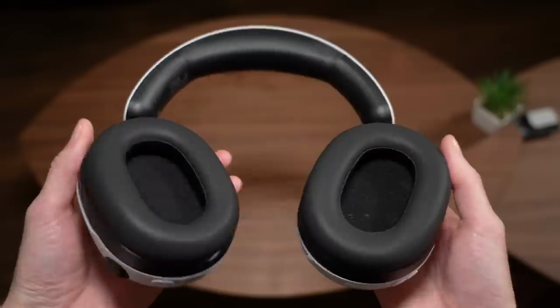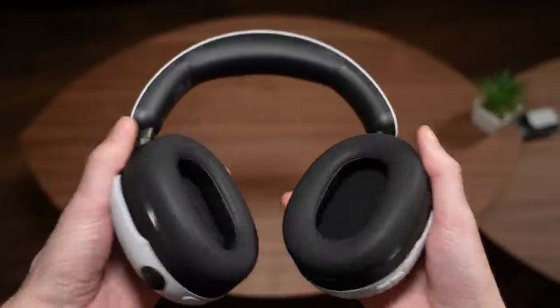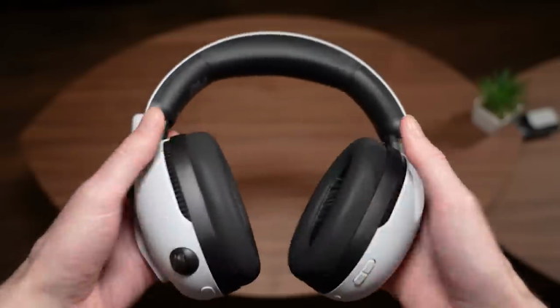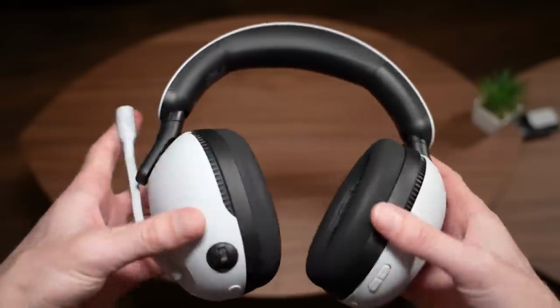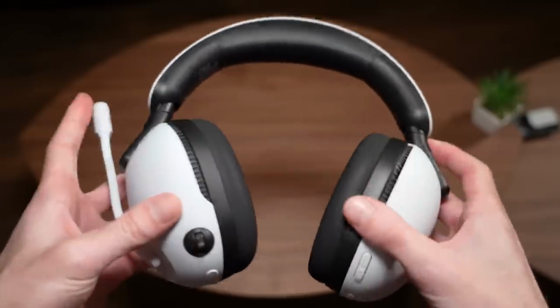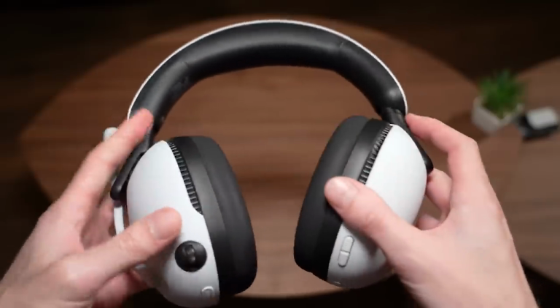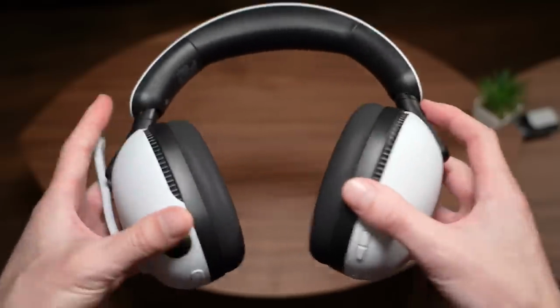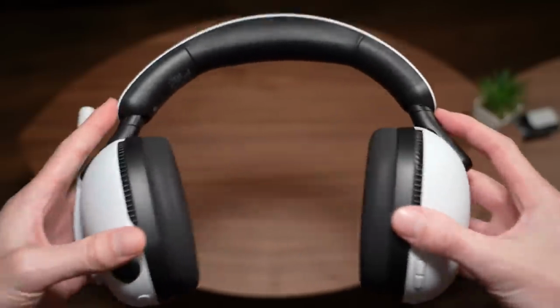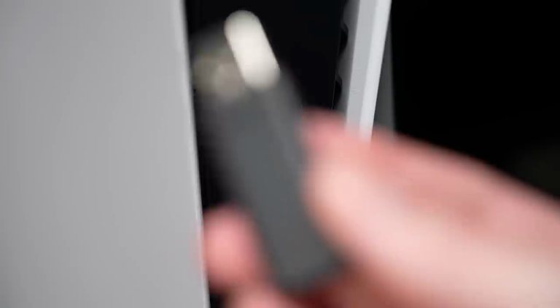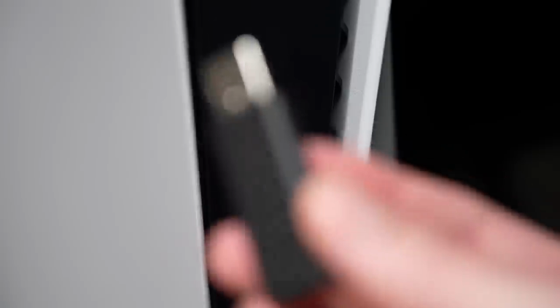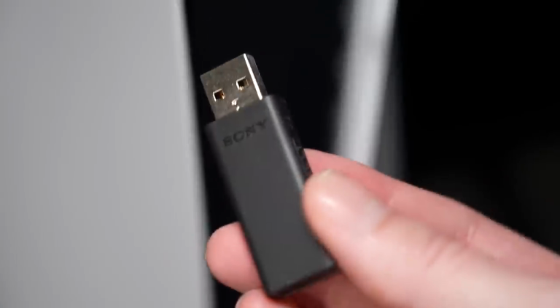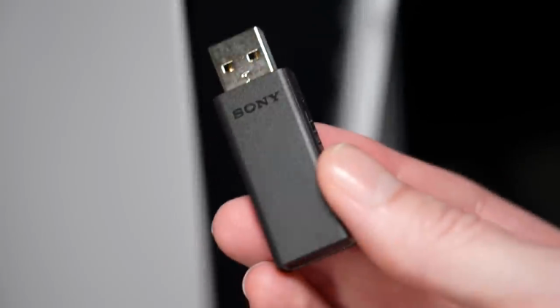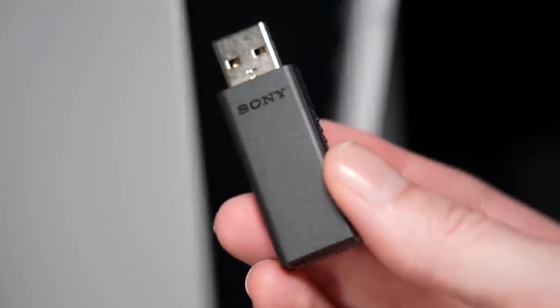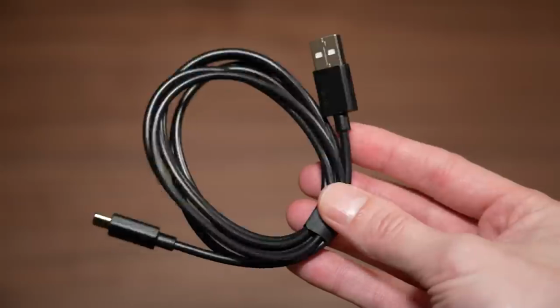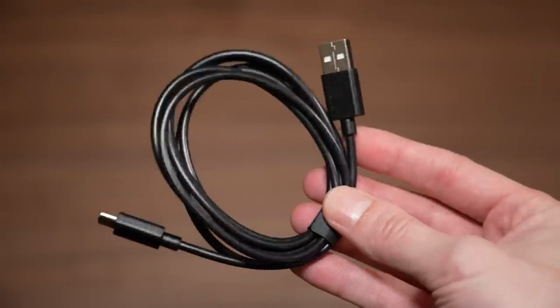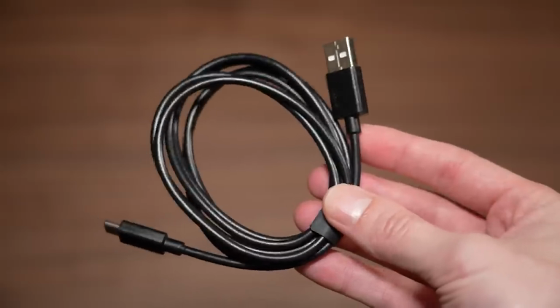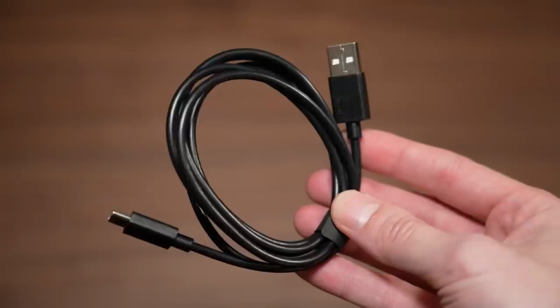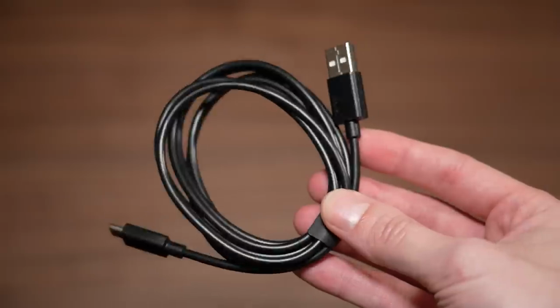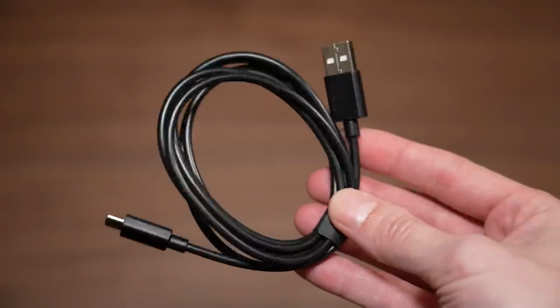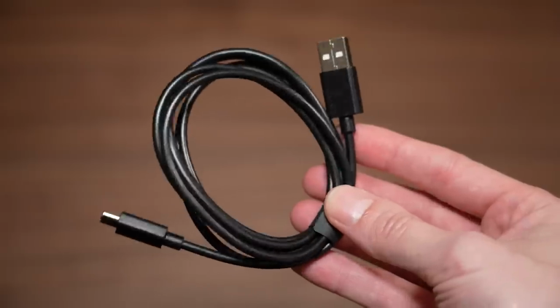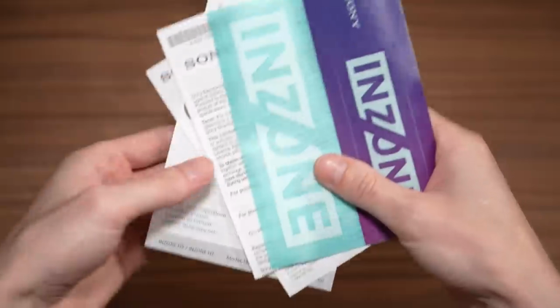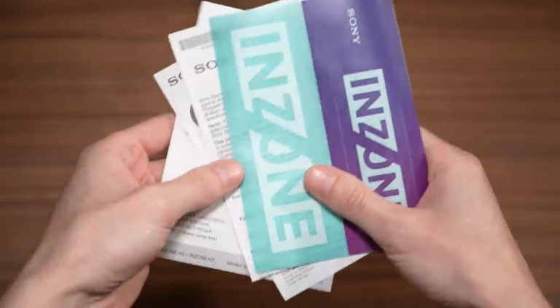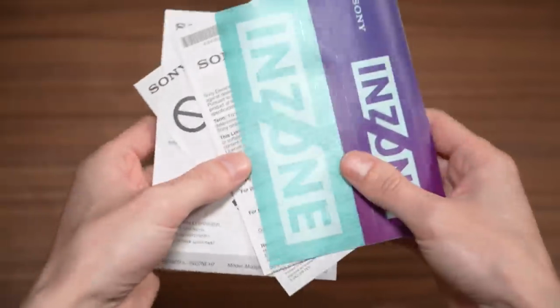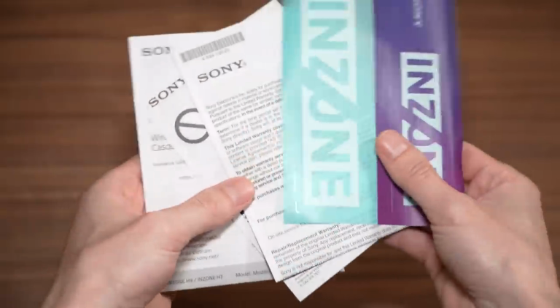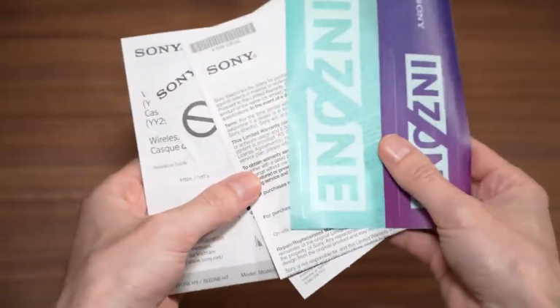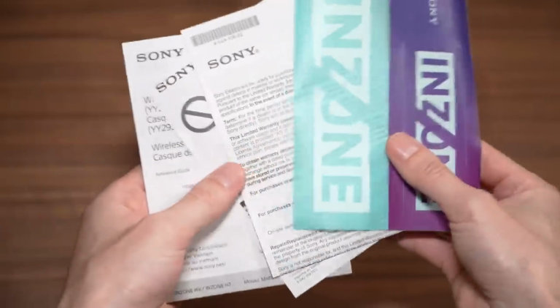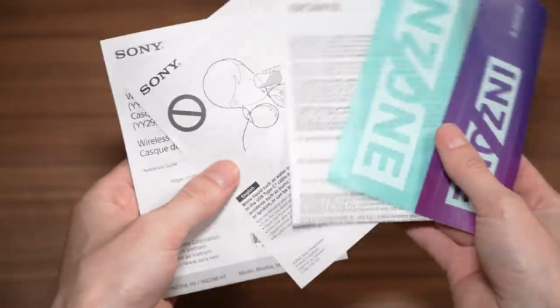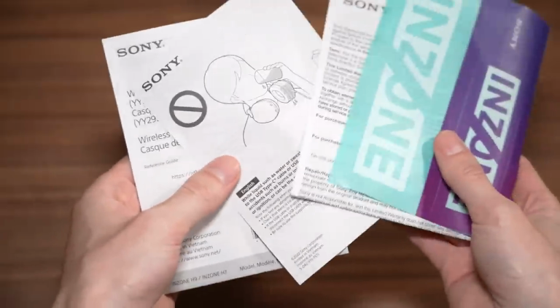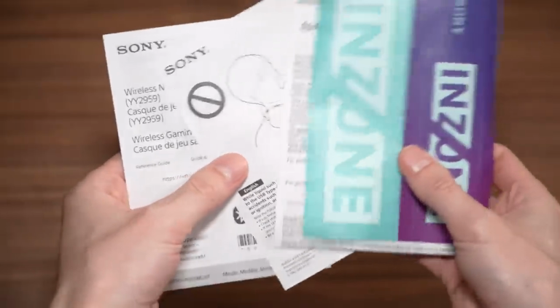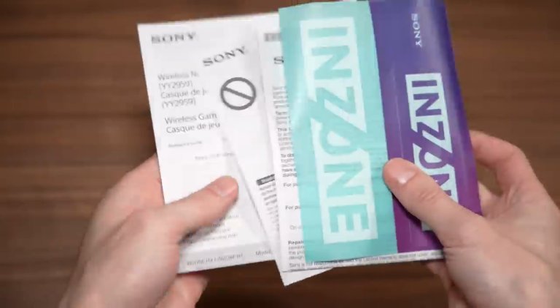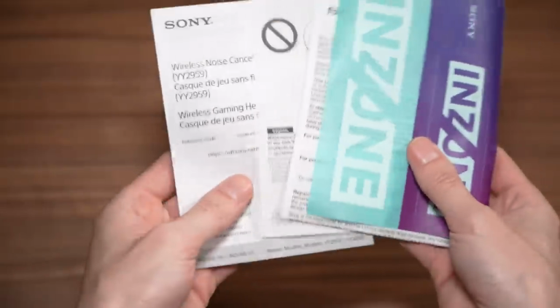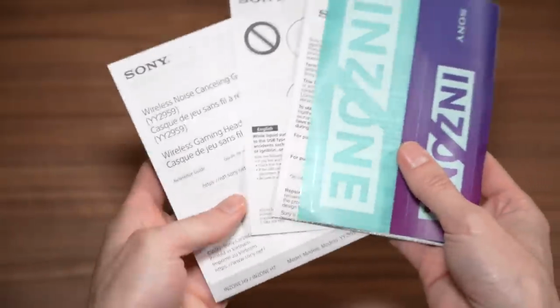Inside the box, you of course have the headset, a wireless transmitter, a USB-C charging cable, and some basic warranty information as well as a reference guide.